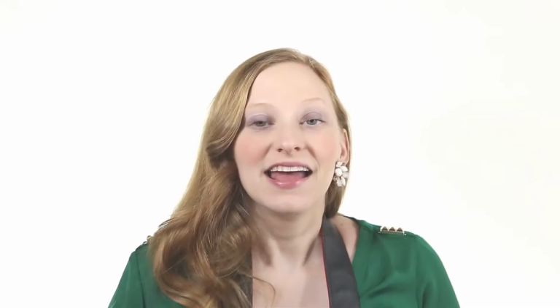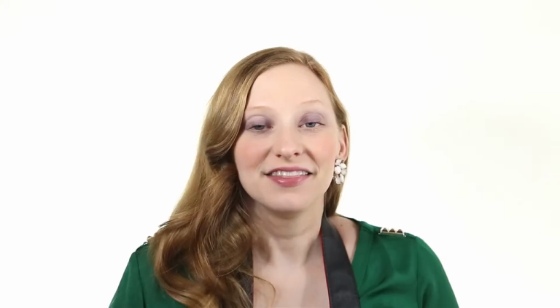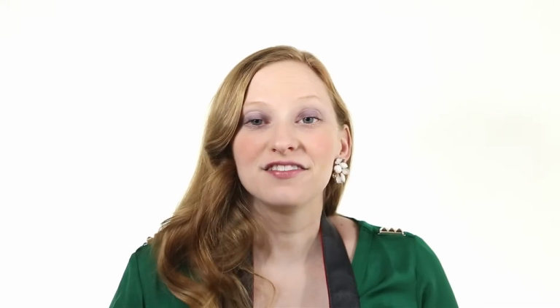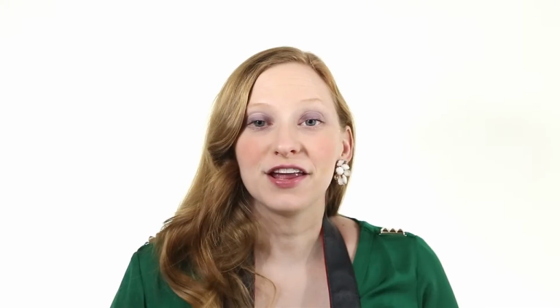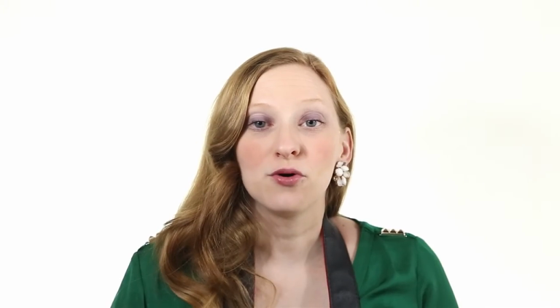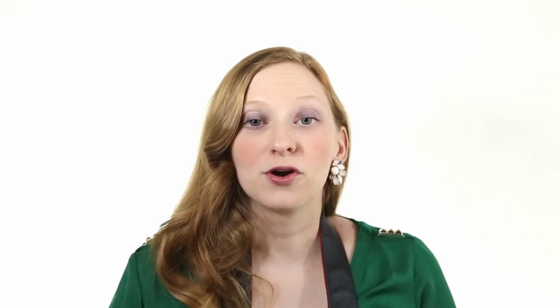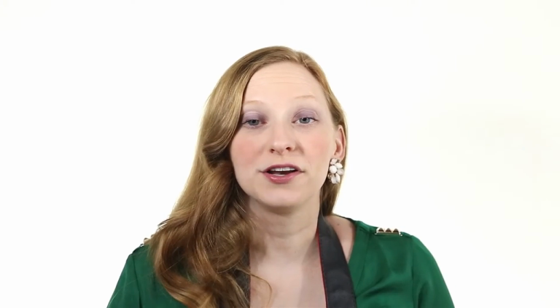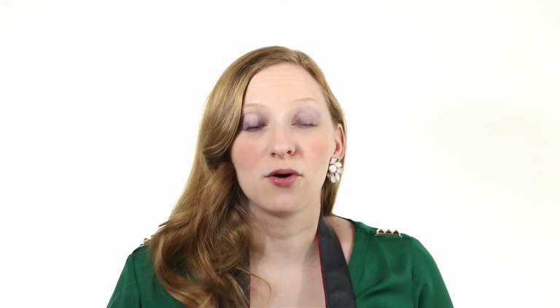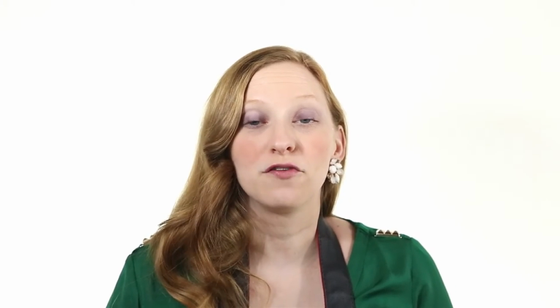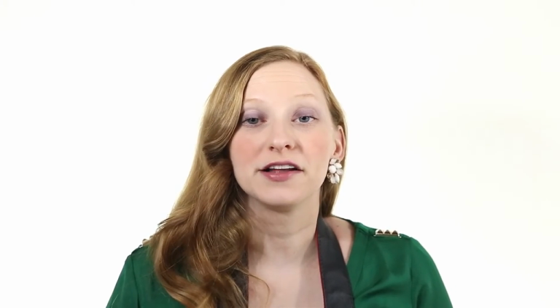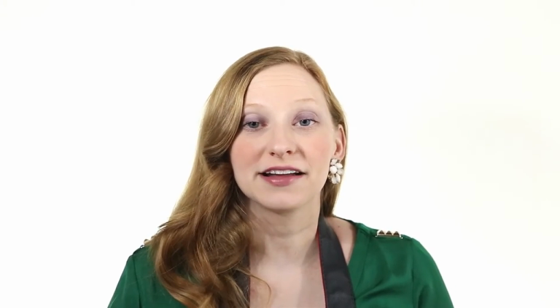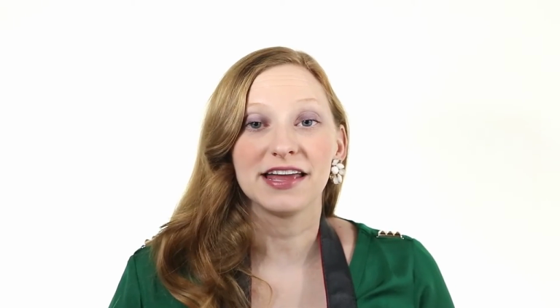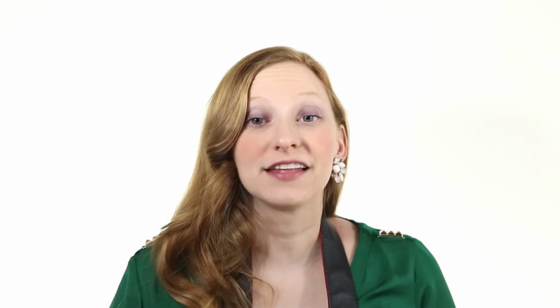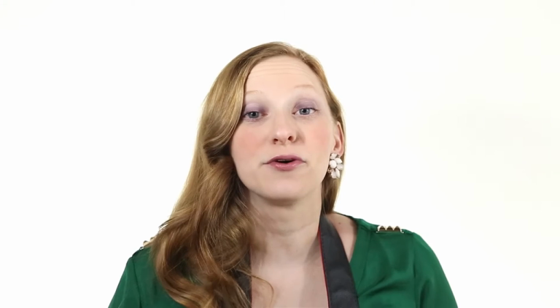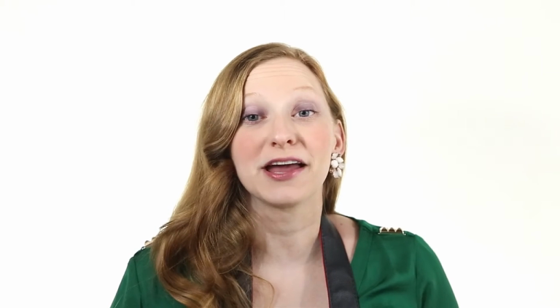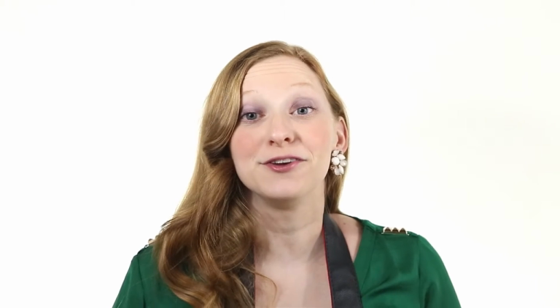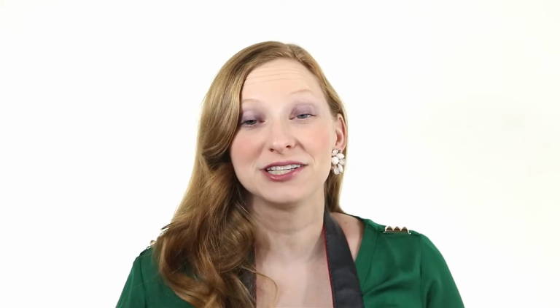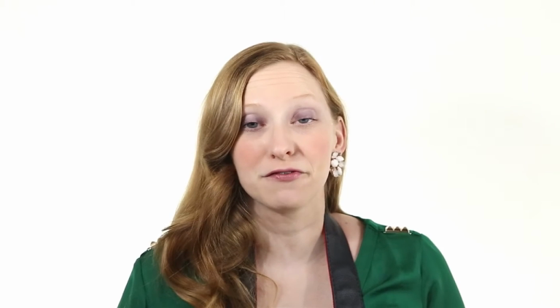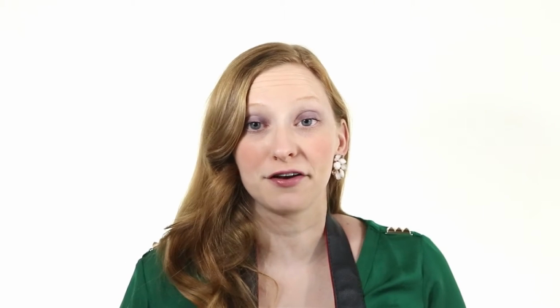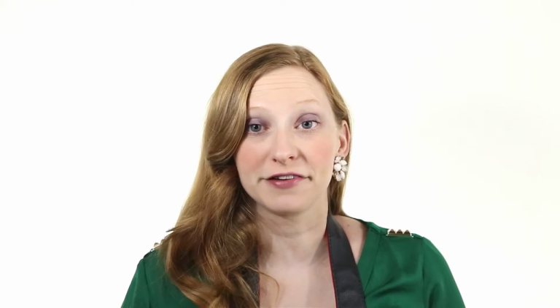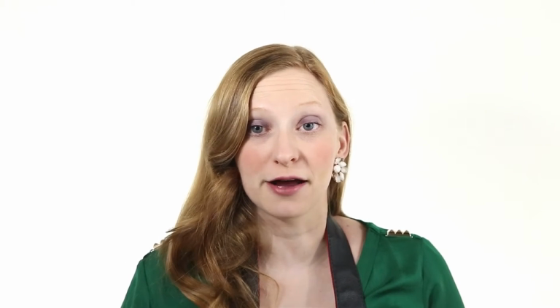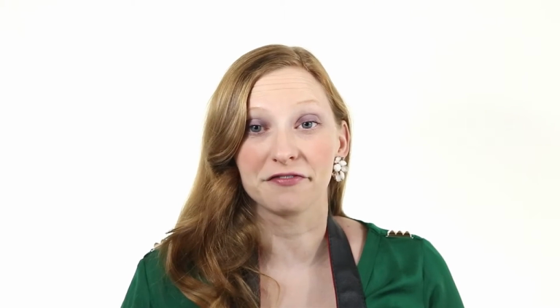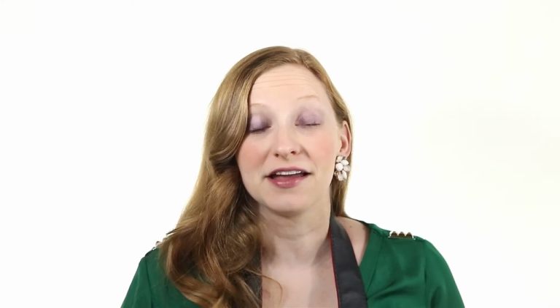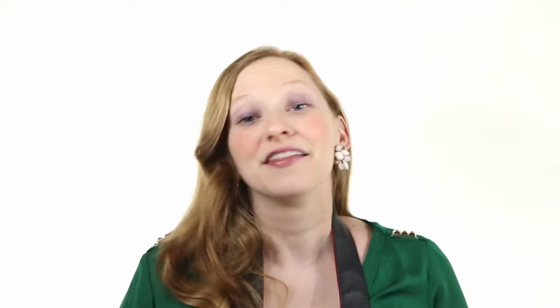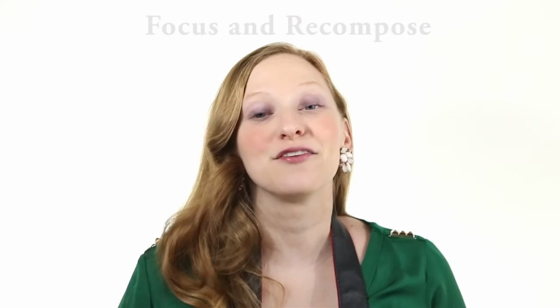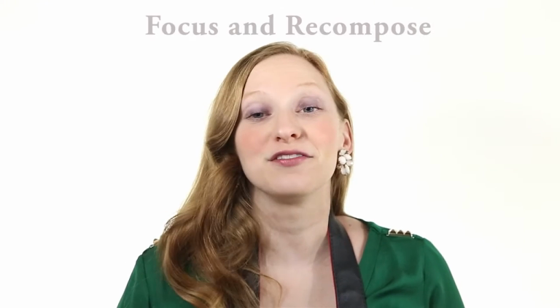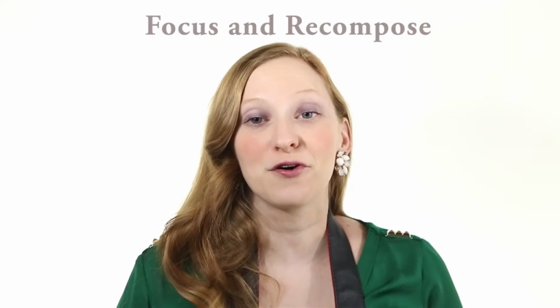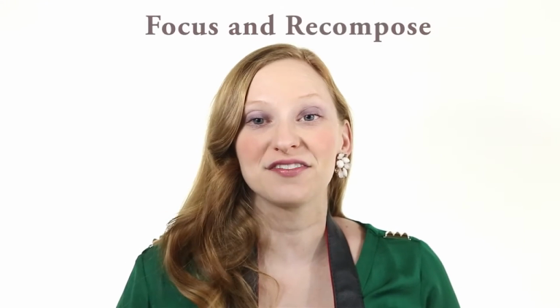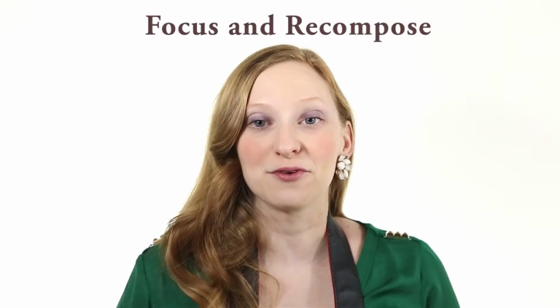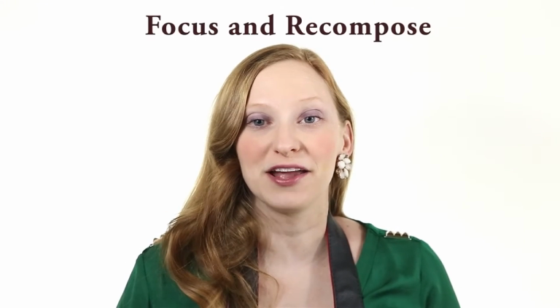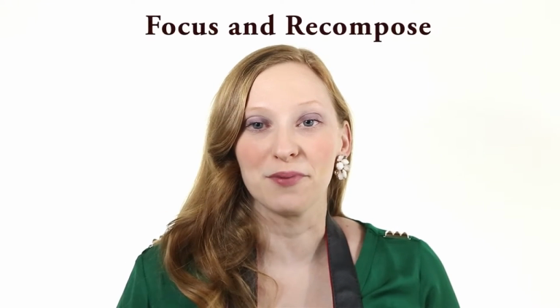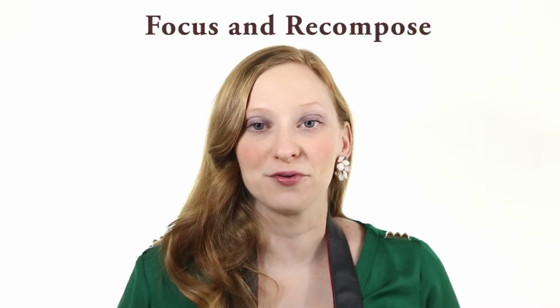In this video, we're going to go over a technique that's going to make a huge difference in your photography — known as focus and recompose.